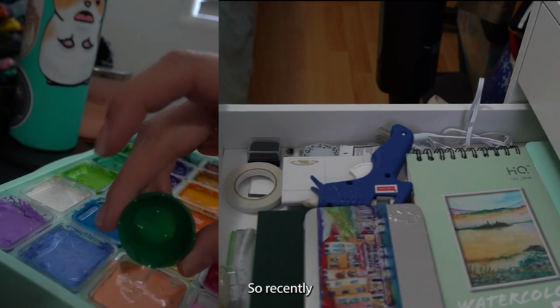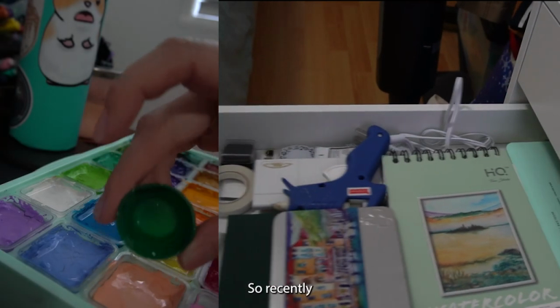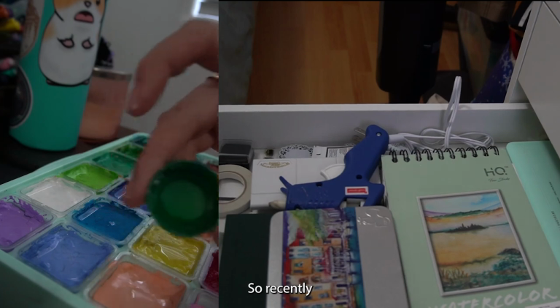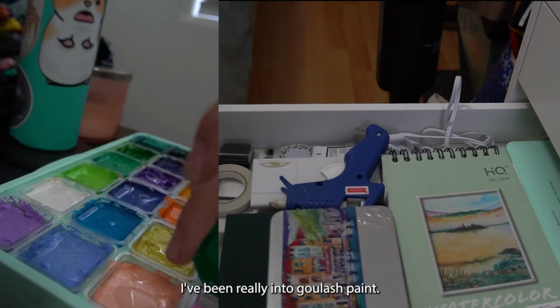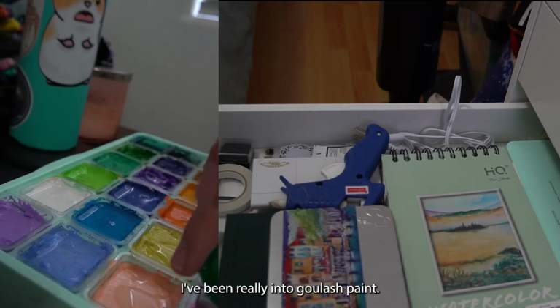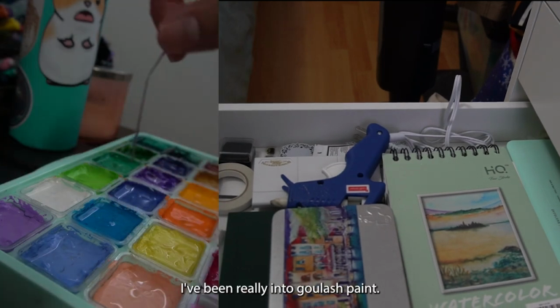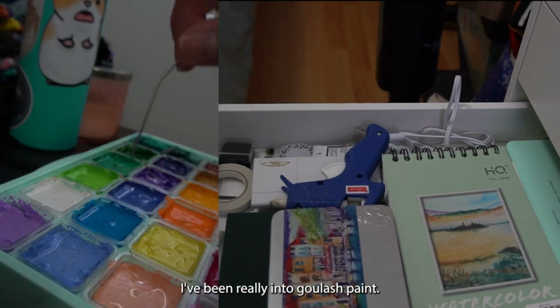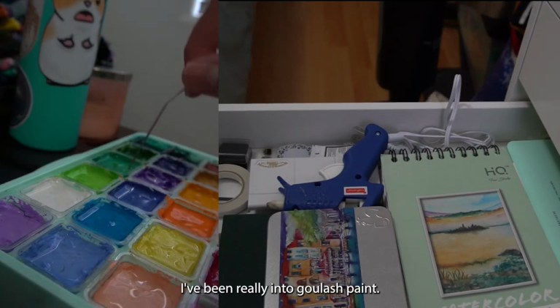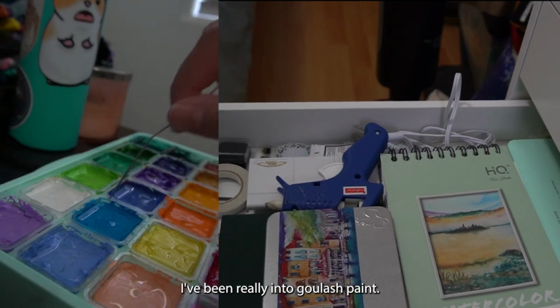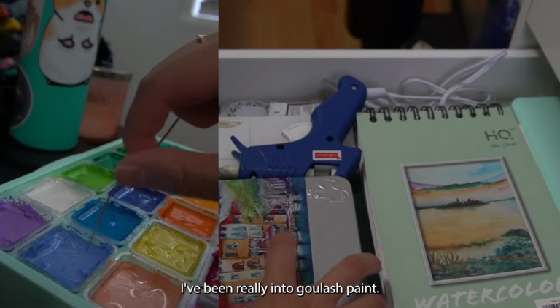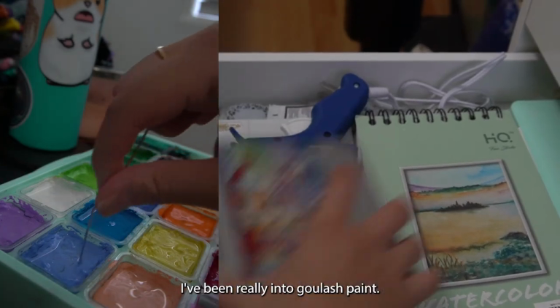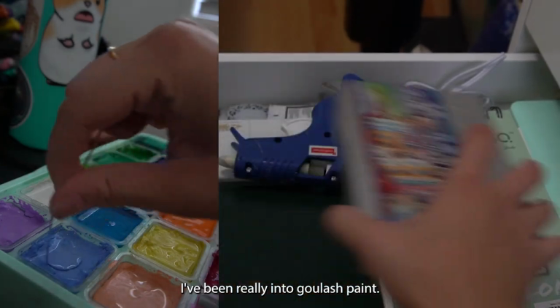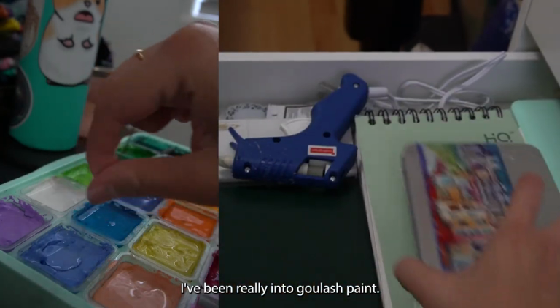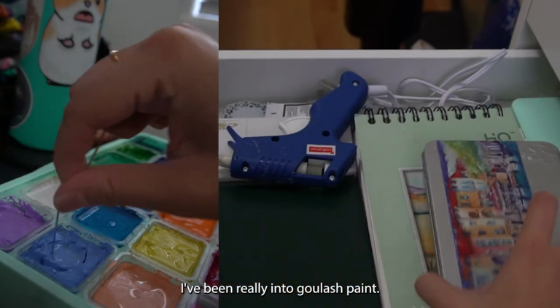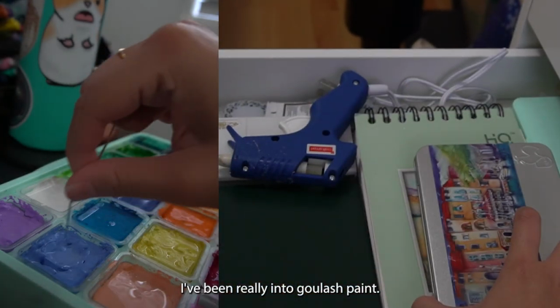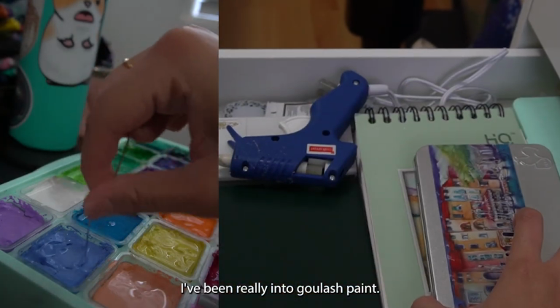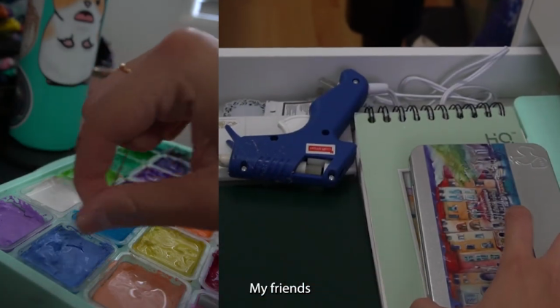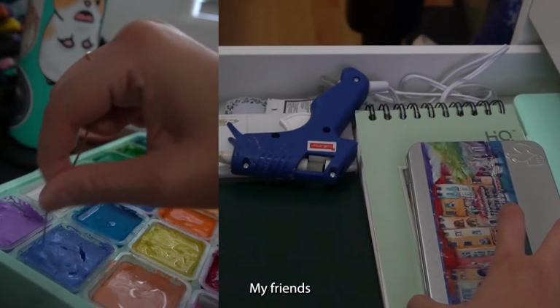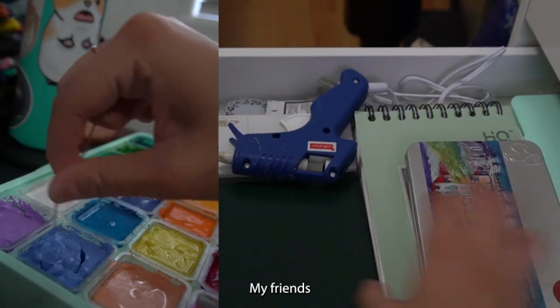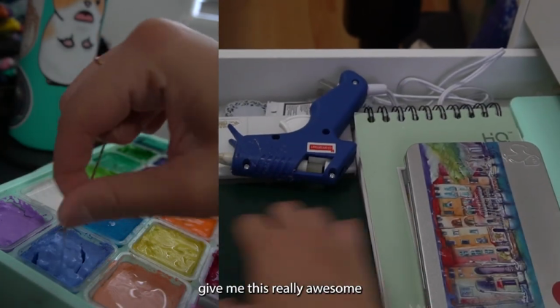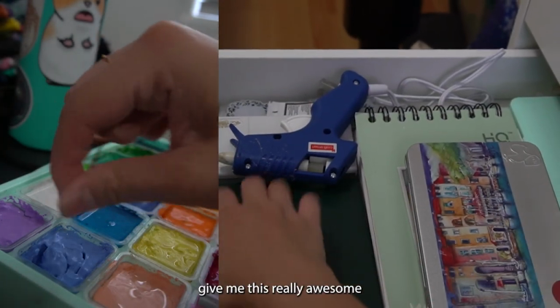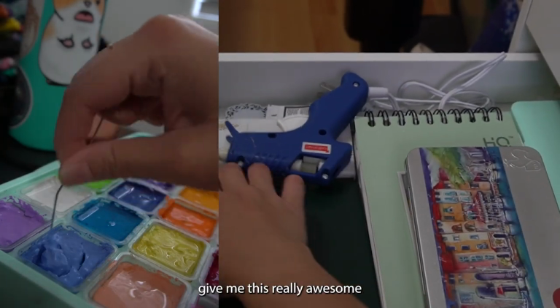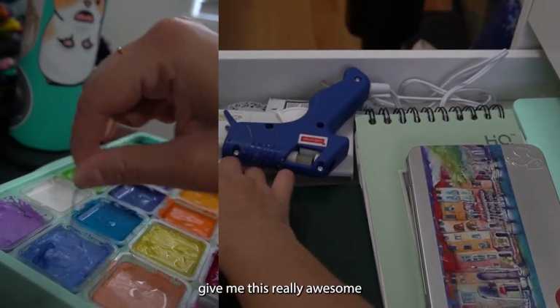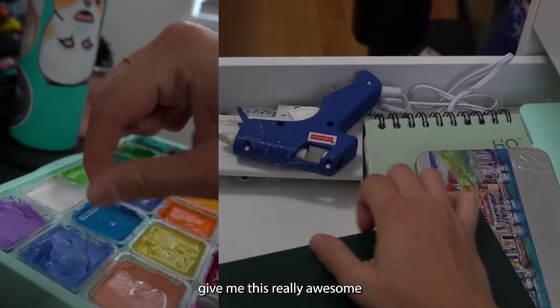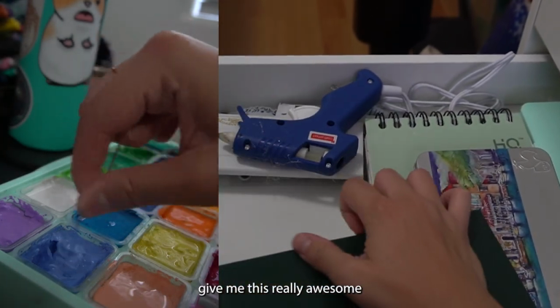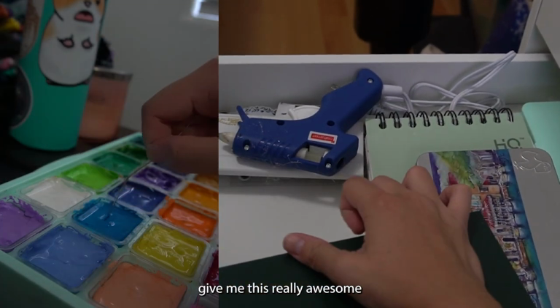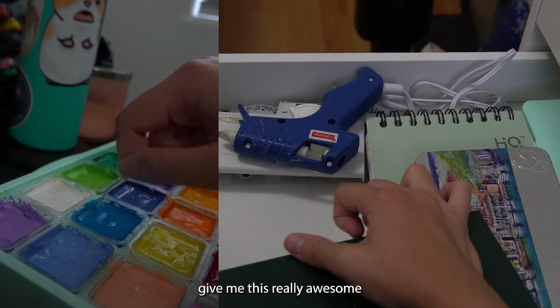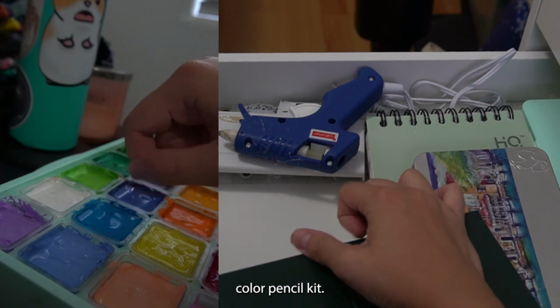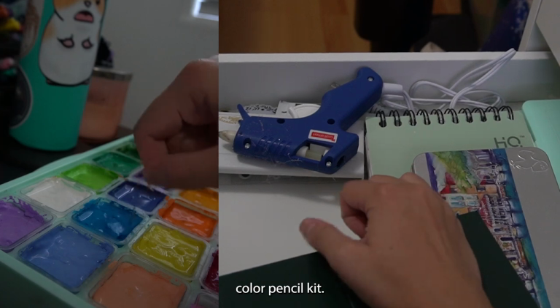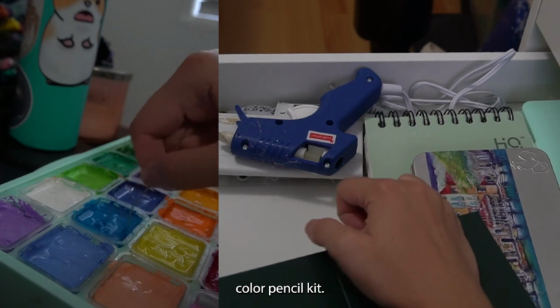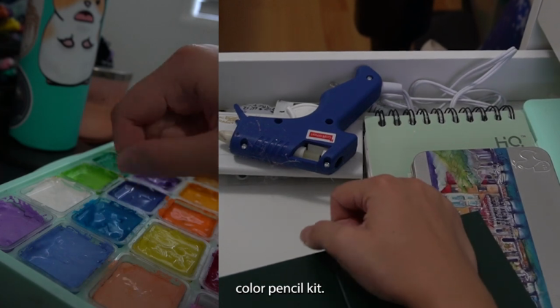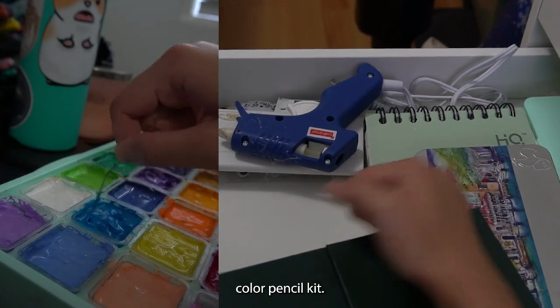Either I'm editing videos, painting, or doing arts and crafts. Recently I've been really into gouache paint, and my friends gifted me a really awesome color pencil kit.